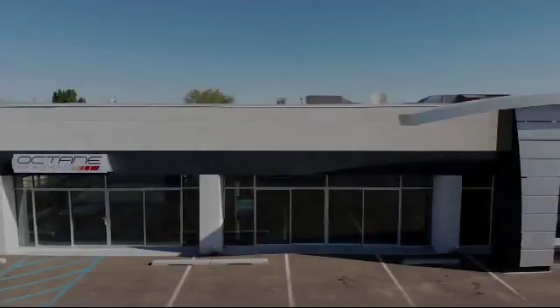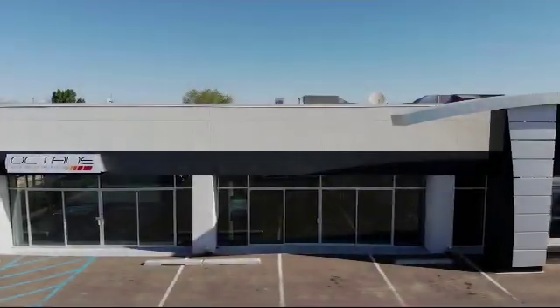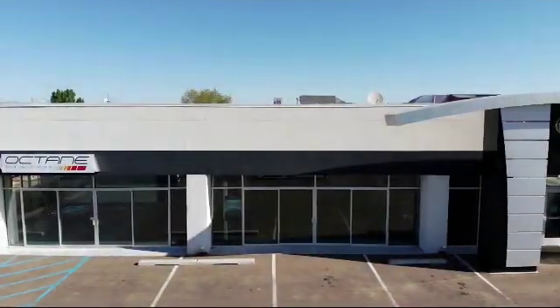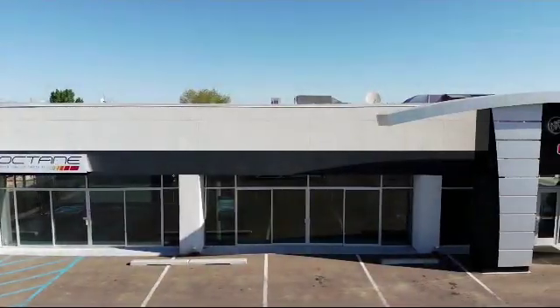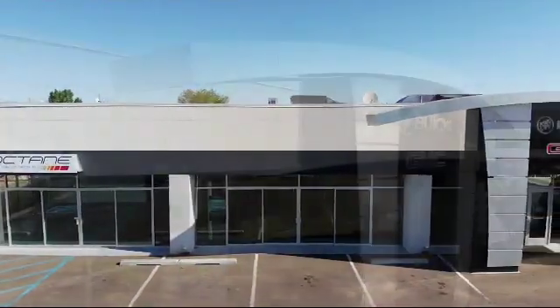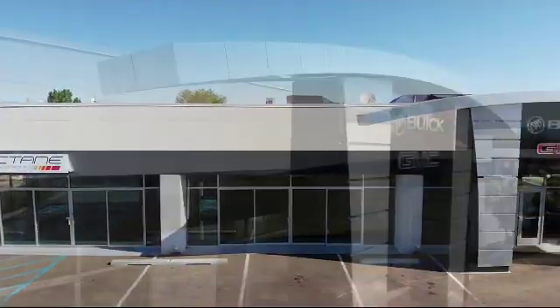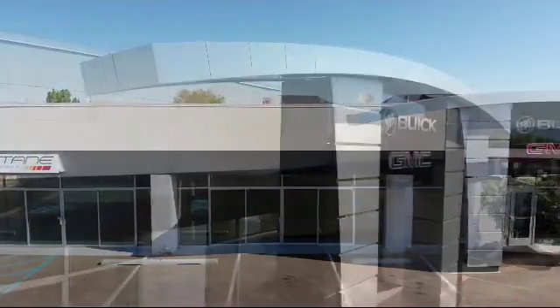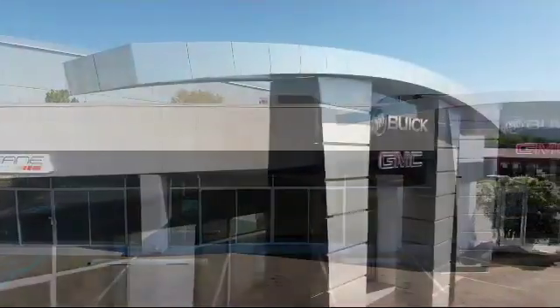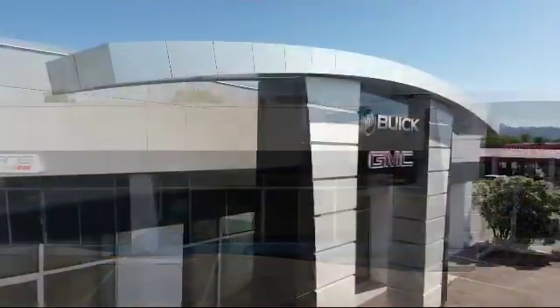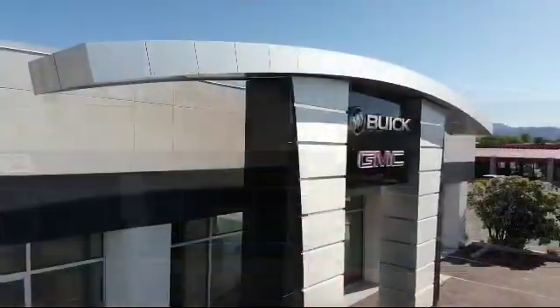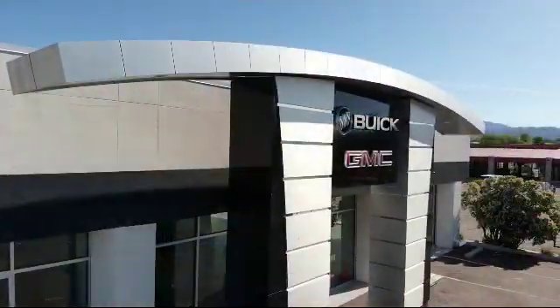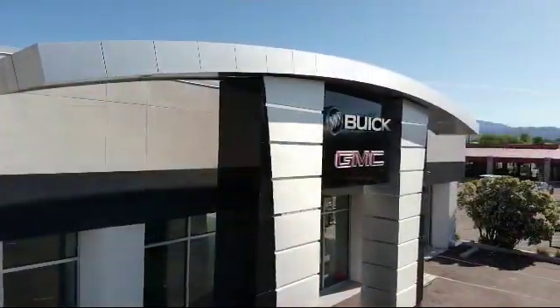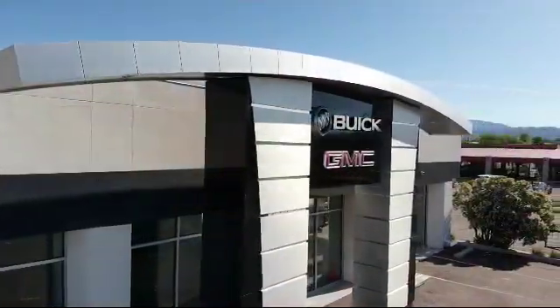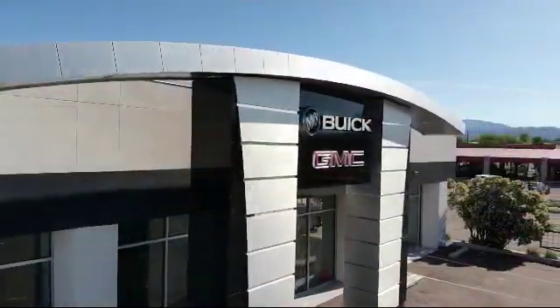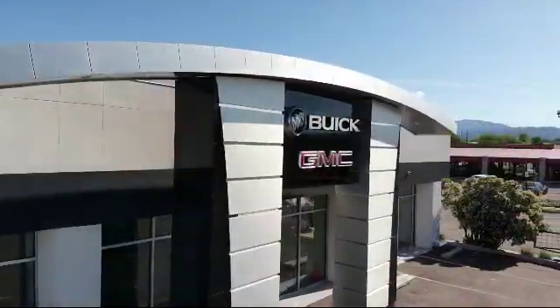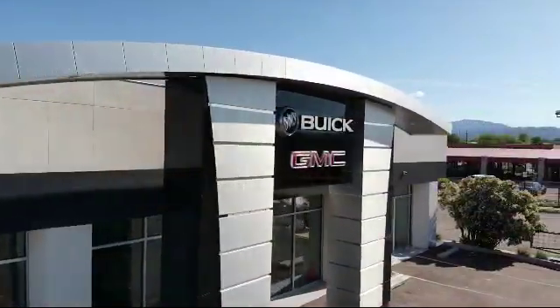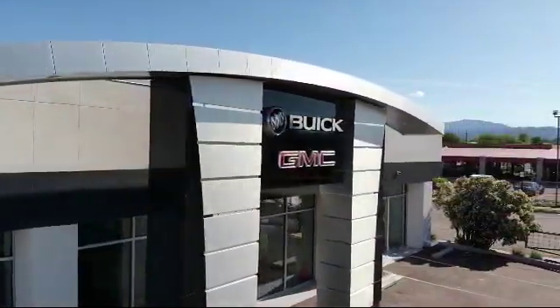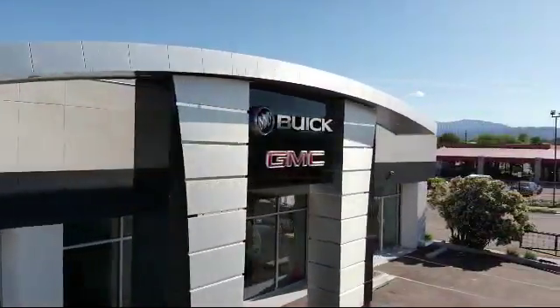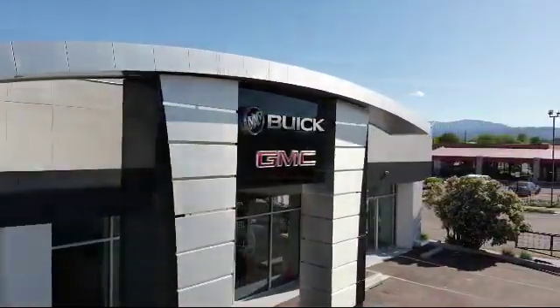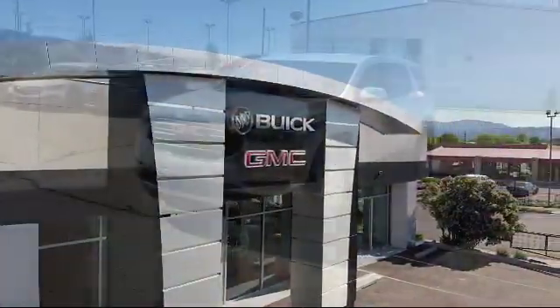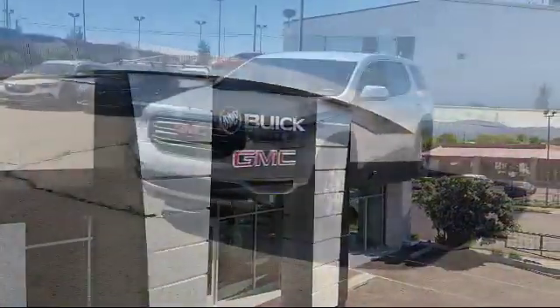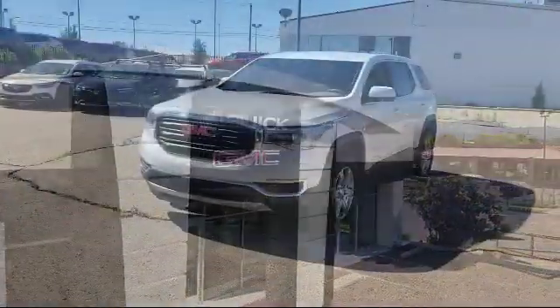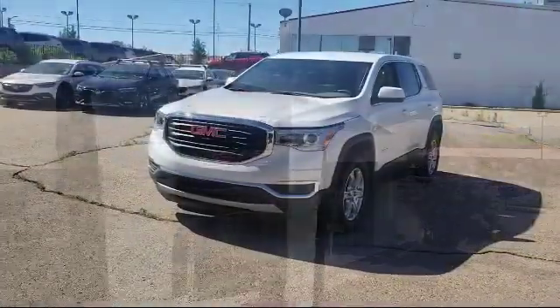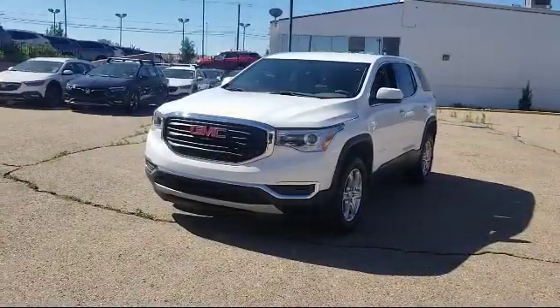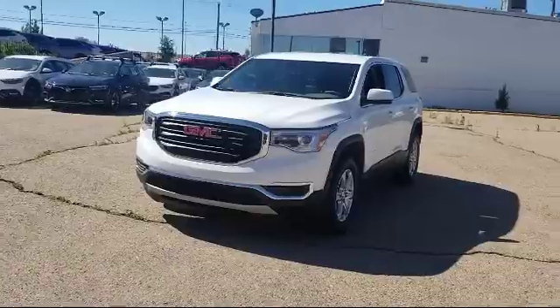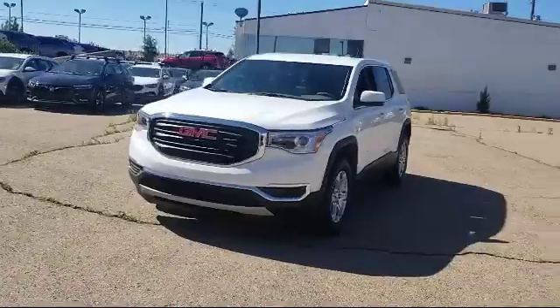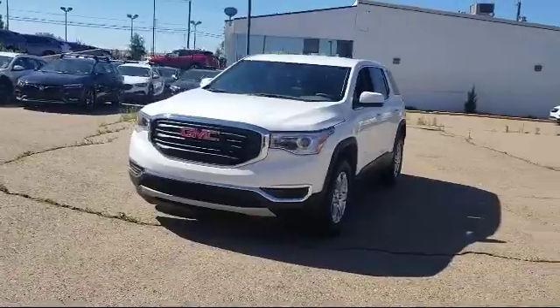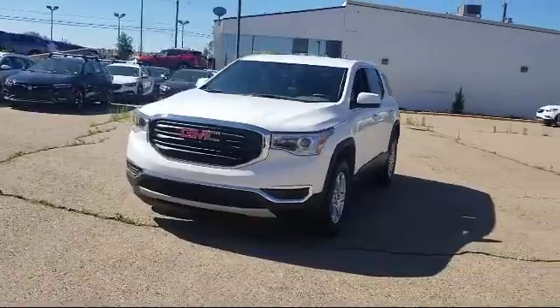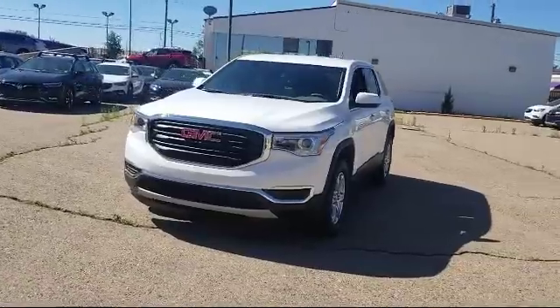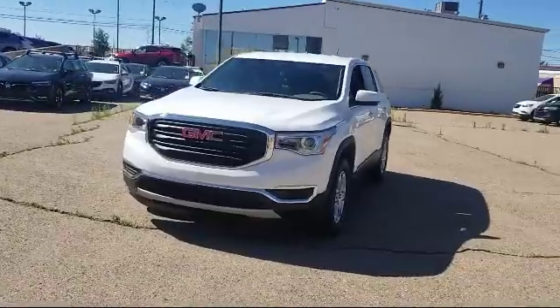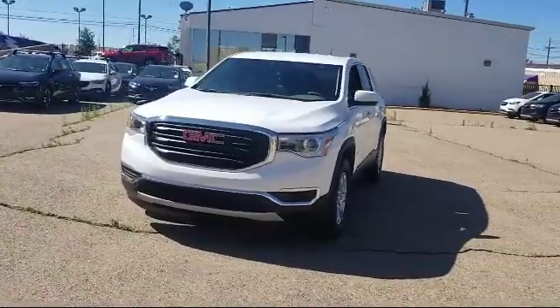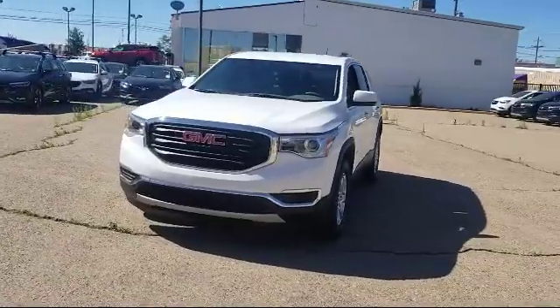Welcome to Octane Buick GMC, and here's a look at another one of our great vehicles from our inventory.